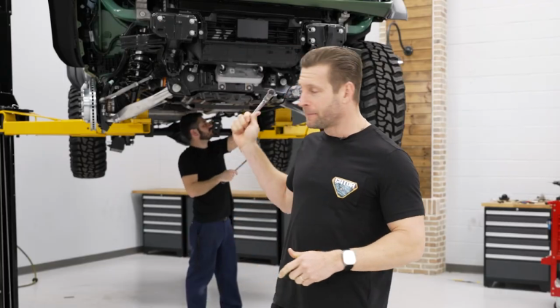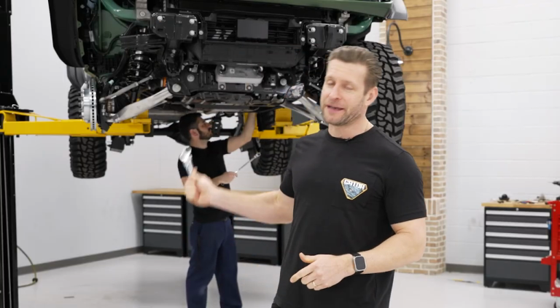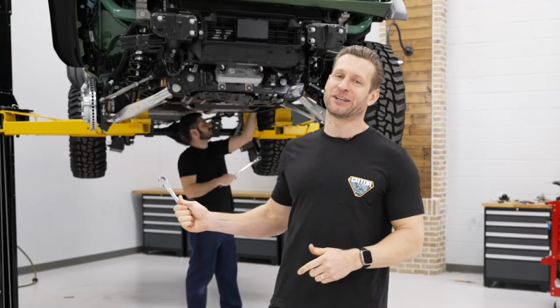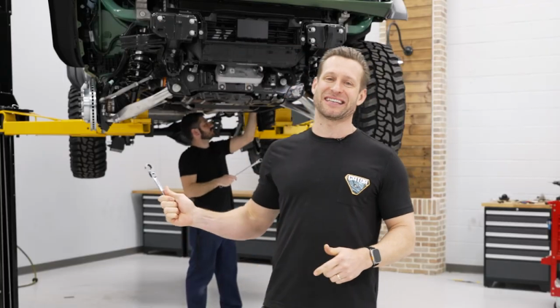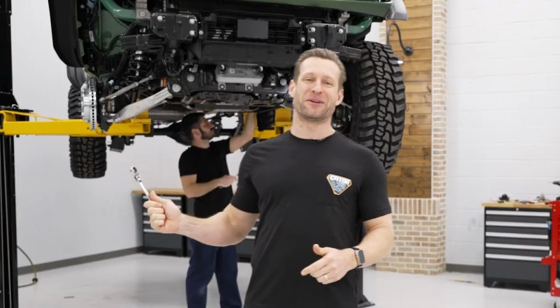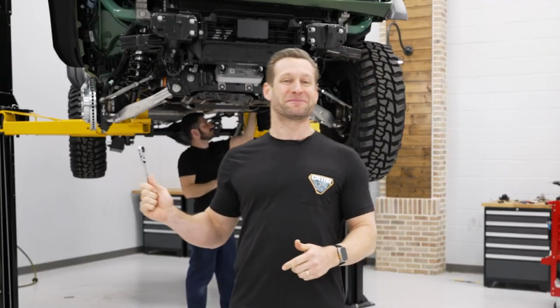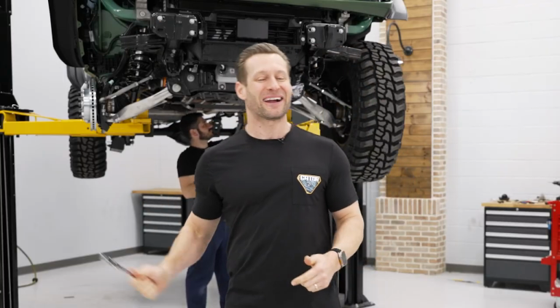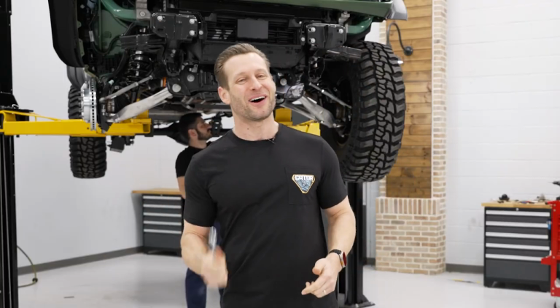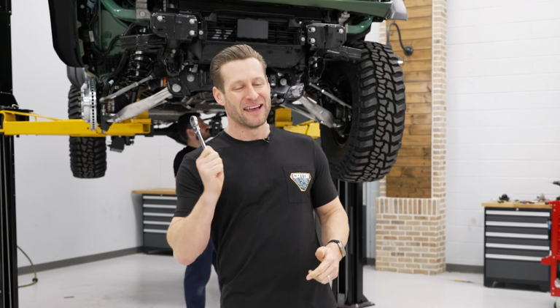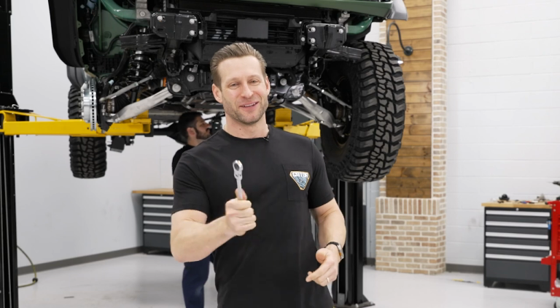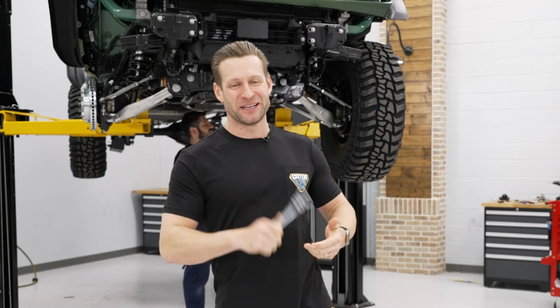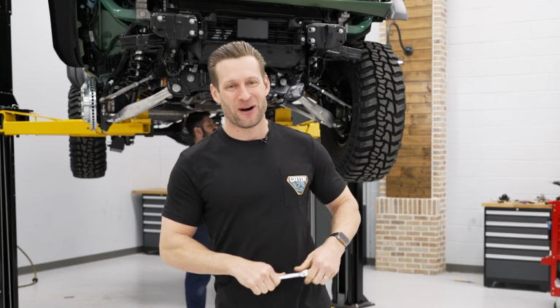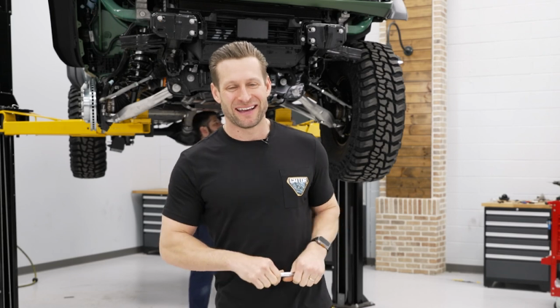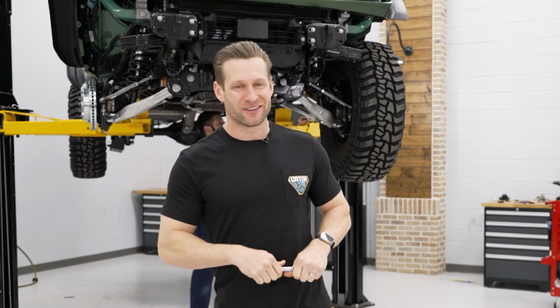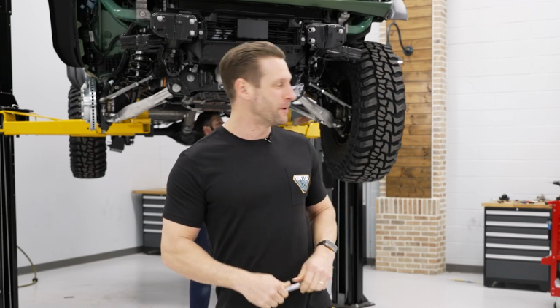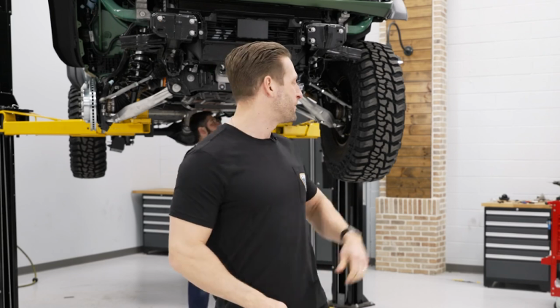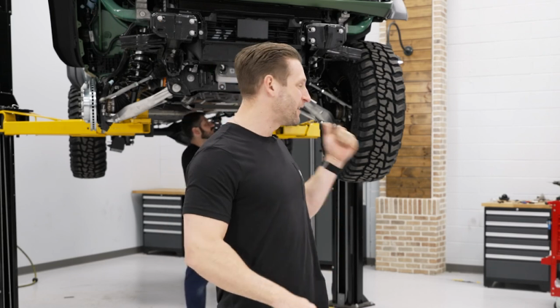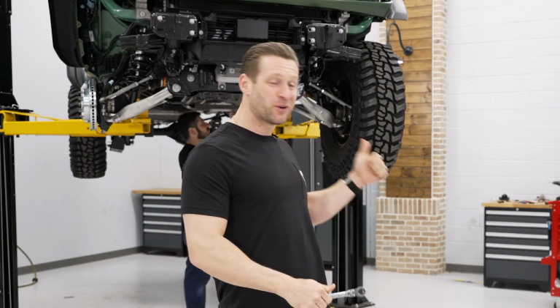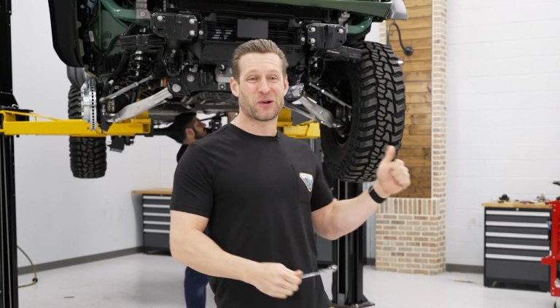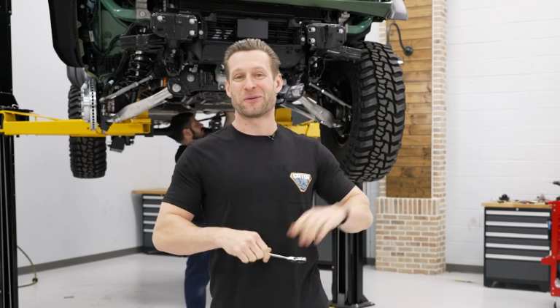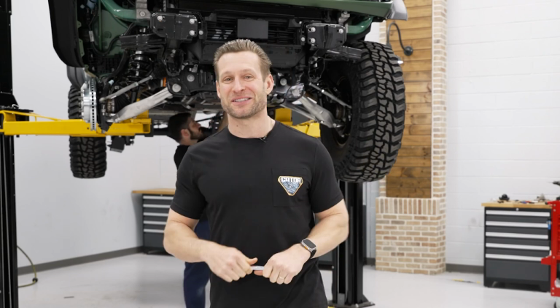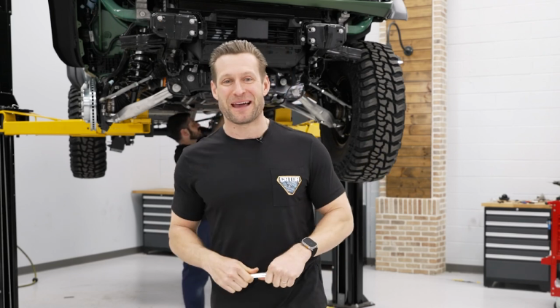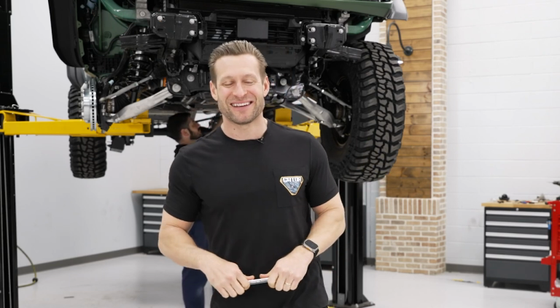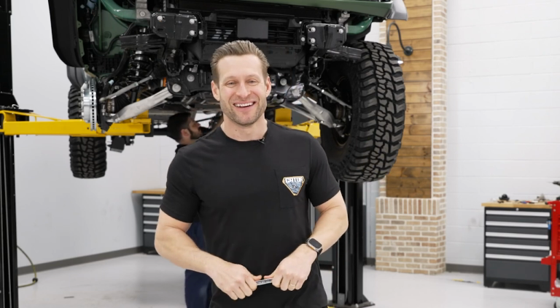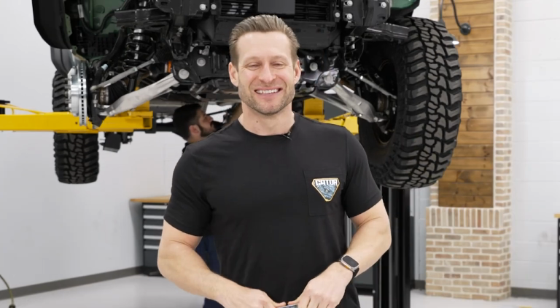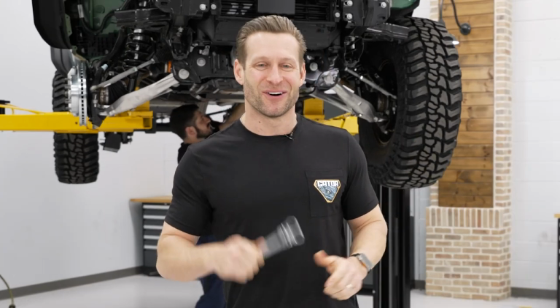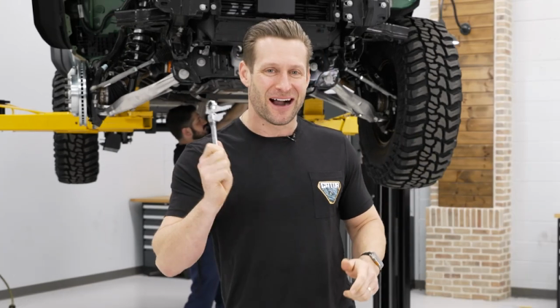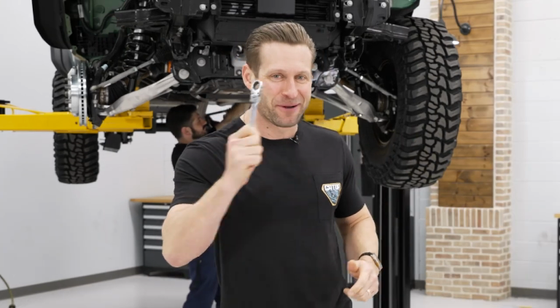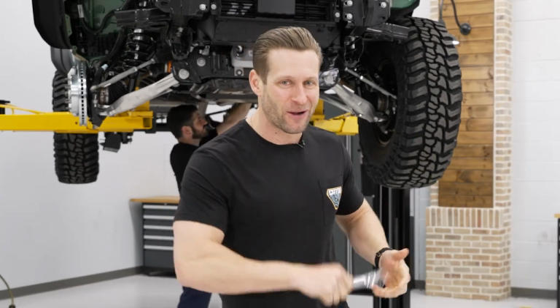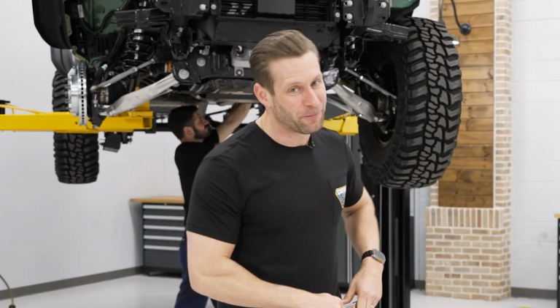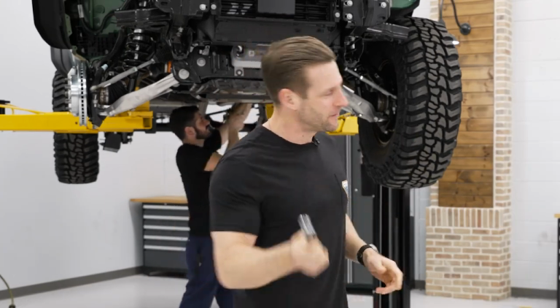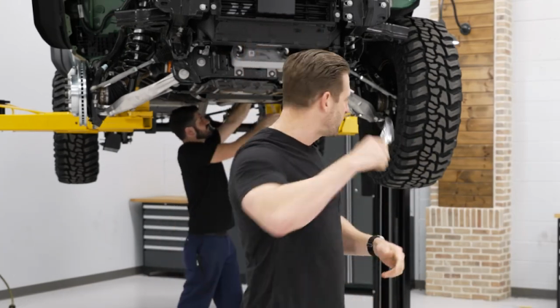The passenger side wheel is back off — you'll see why in a little bit — but I hear Joe turning wrenches back there, so I'm going to go help him. Let's go.